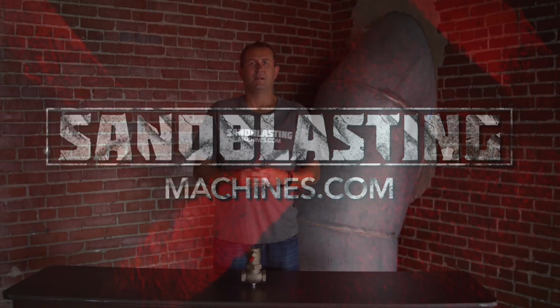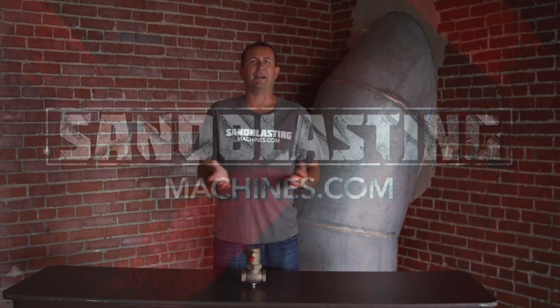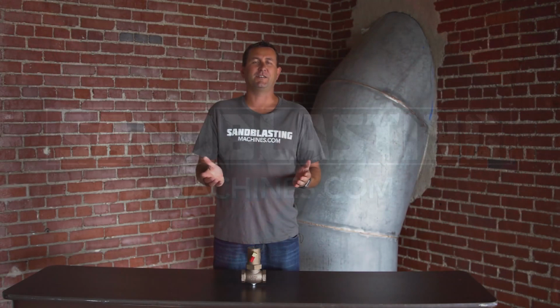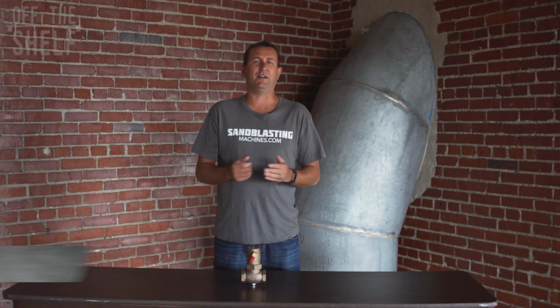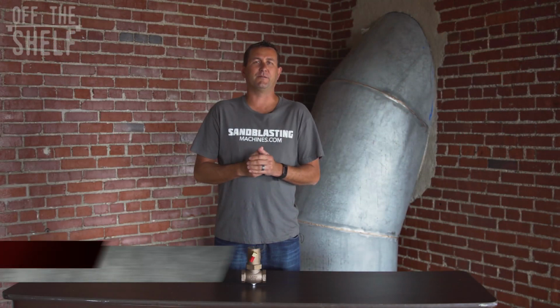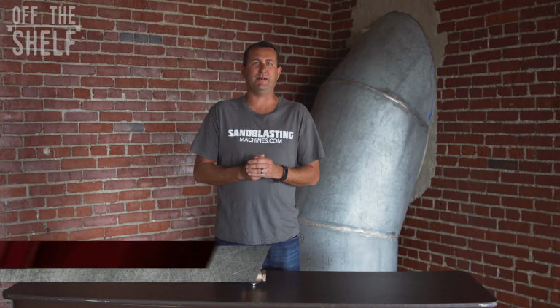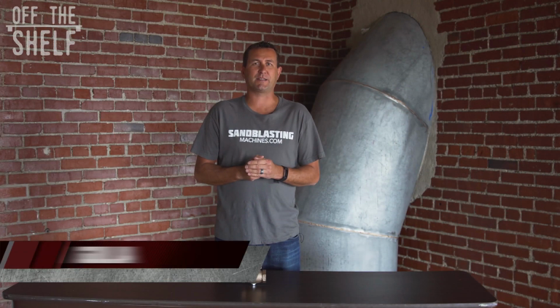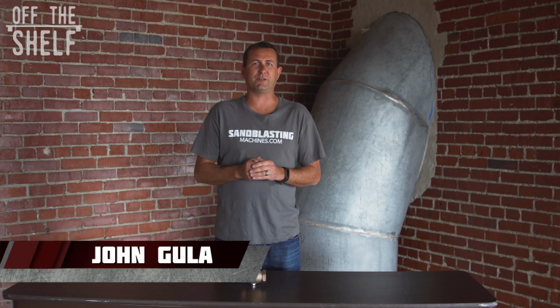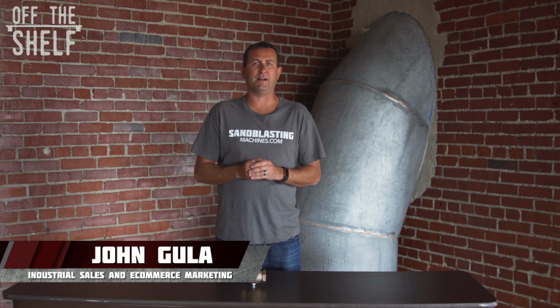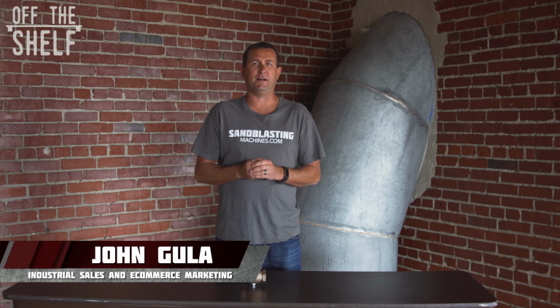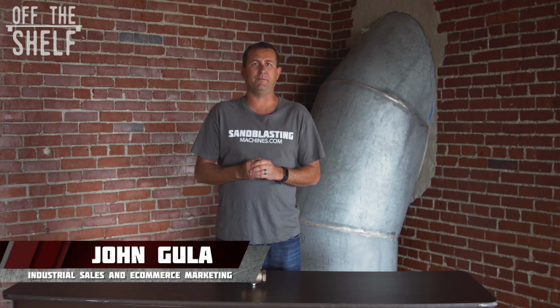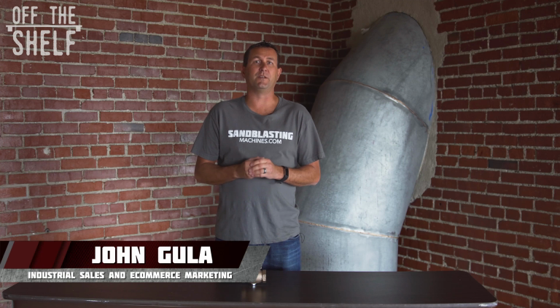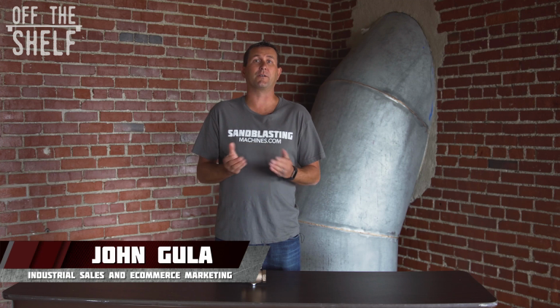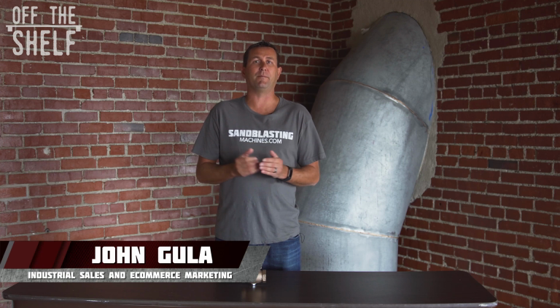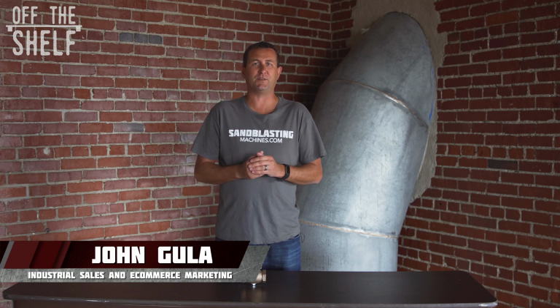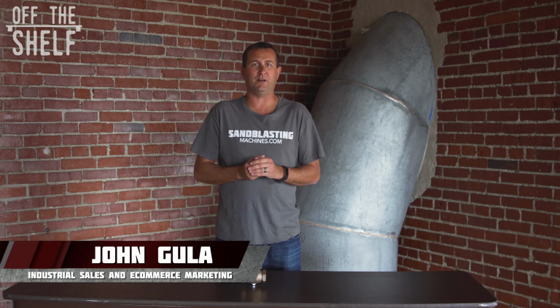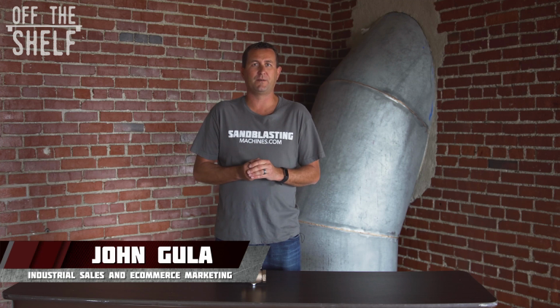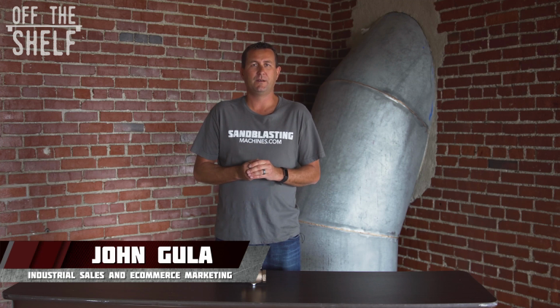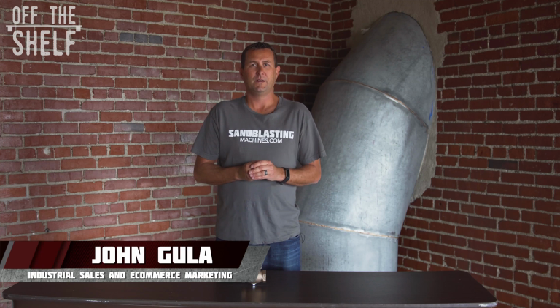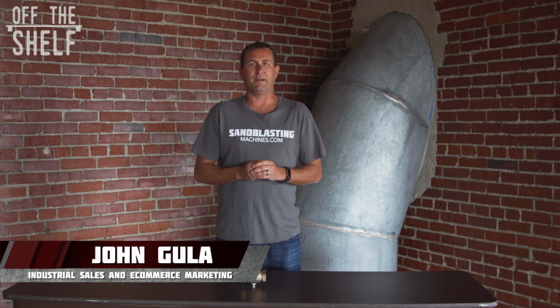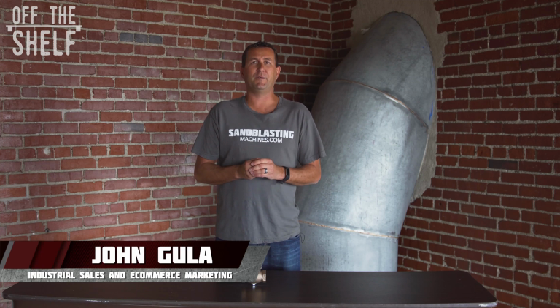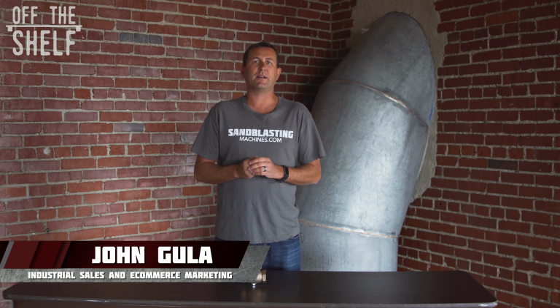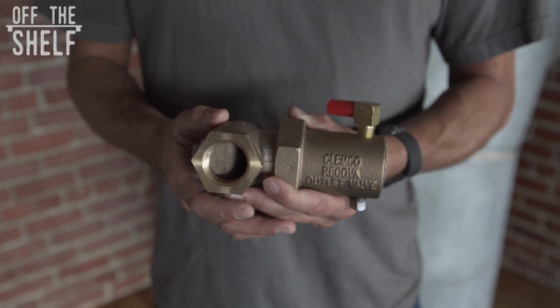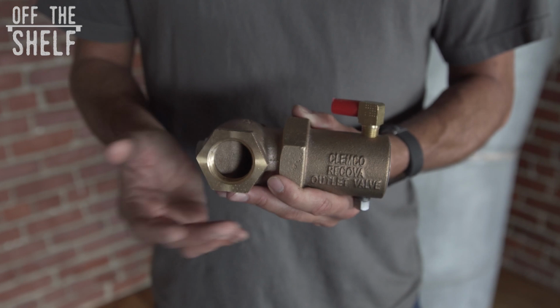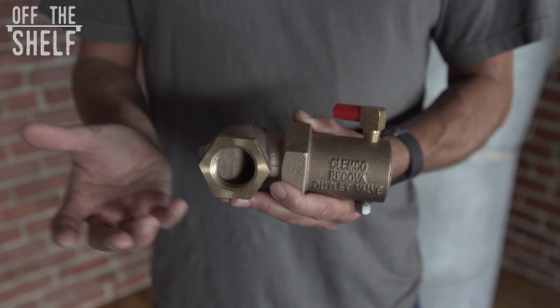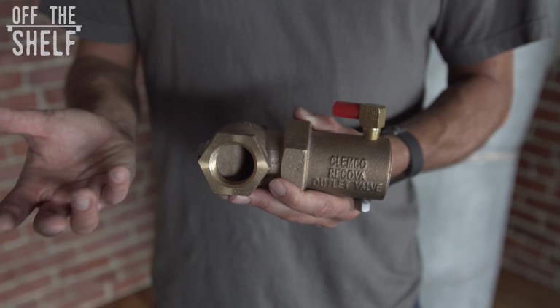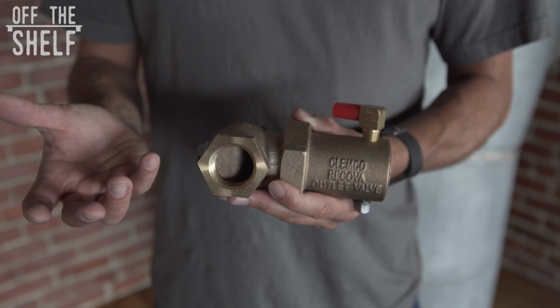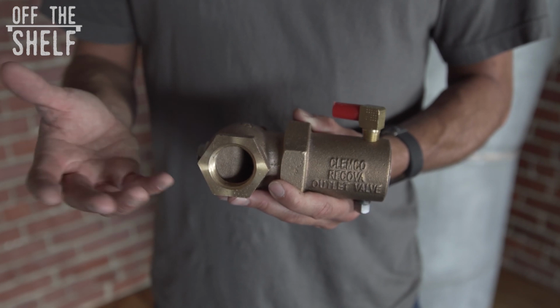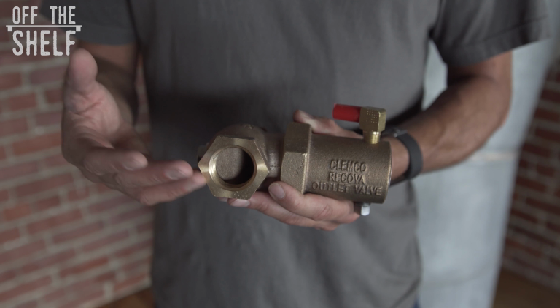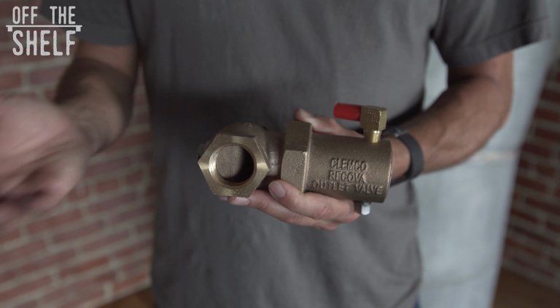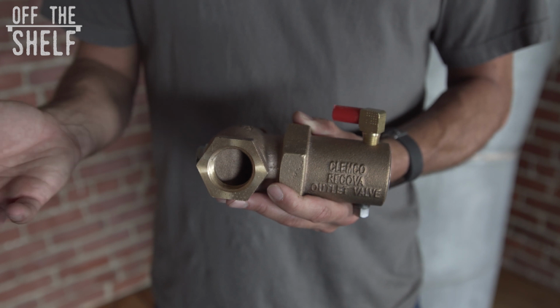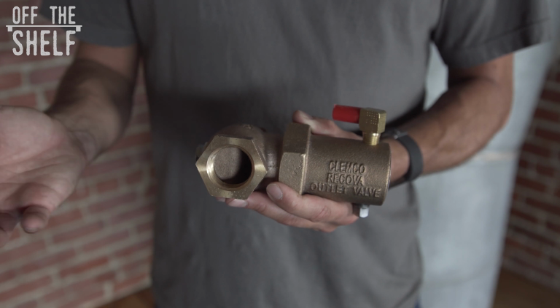Hi guys, John here with sandblastingmachines.com with another item off the shelf. Today I'm here to talk to you about the Clemco 1-inch piston outlet valve.